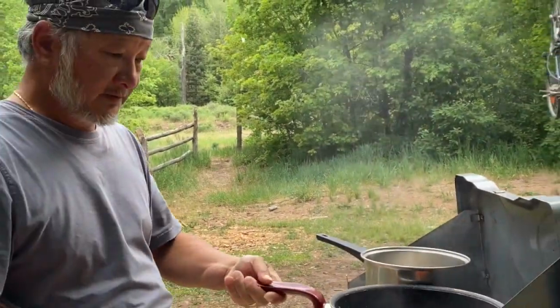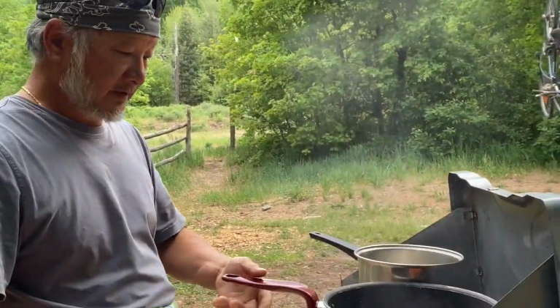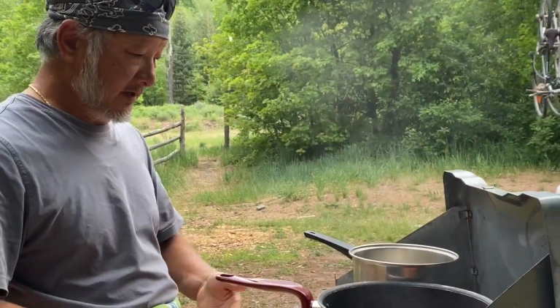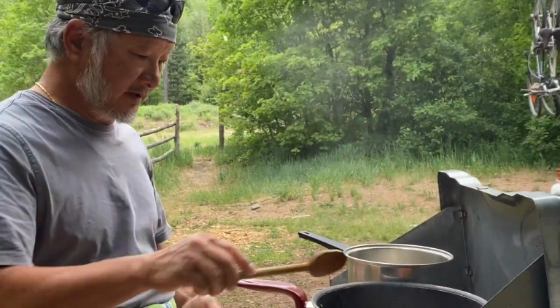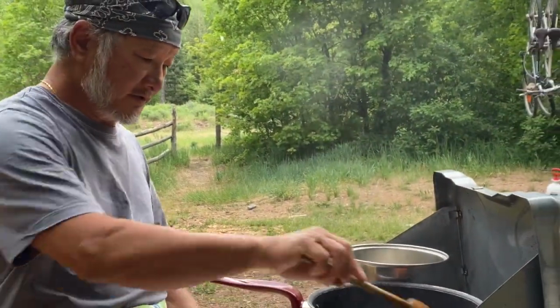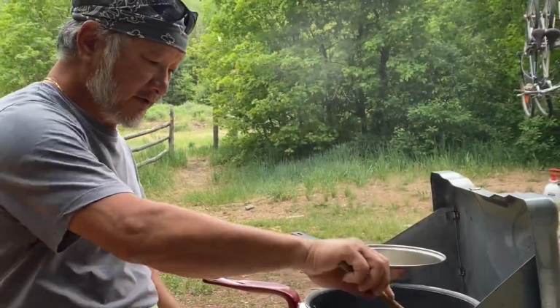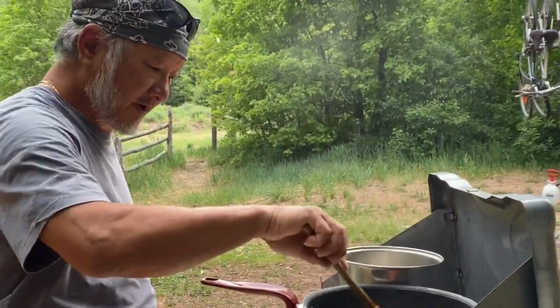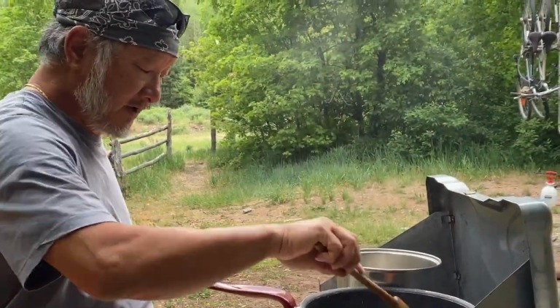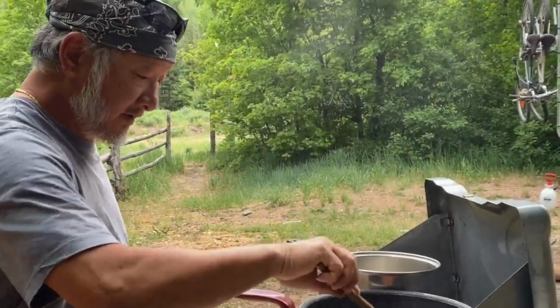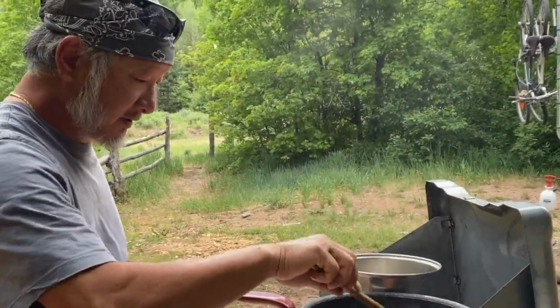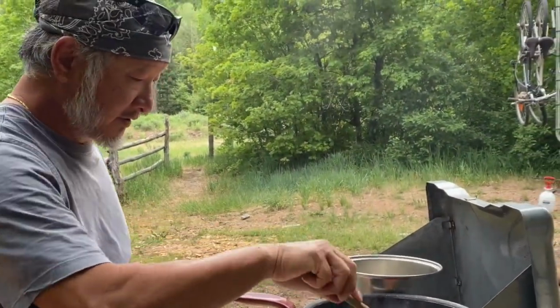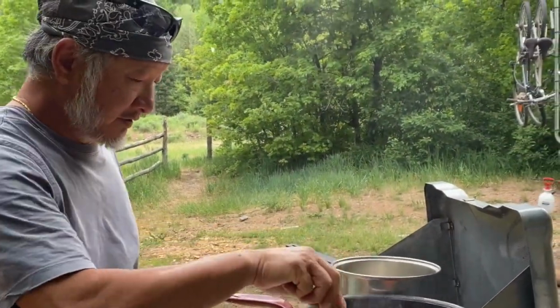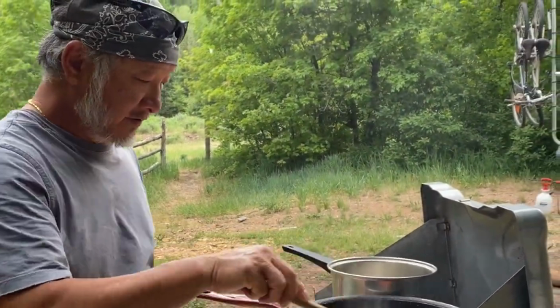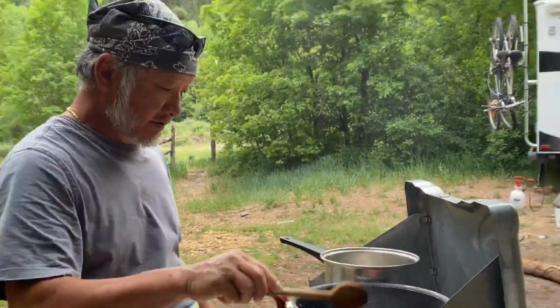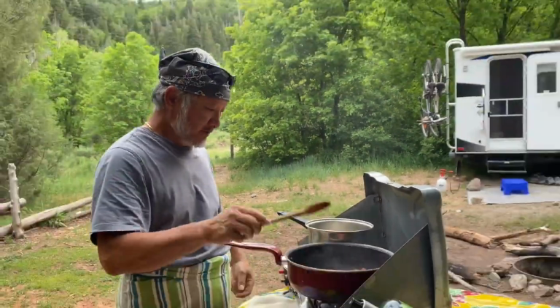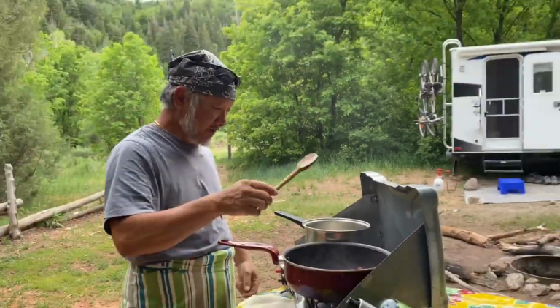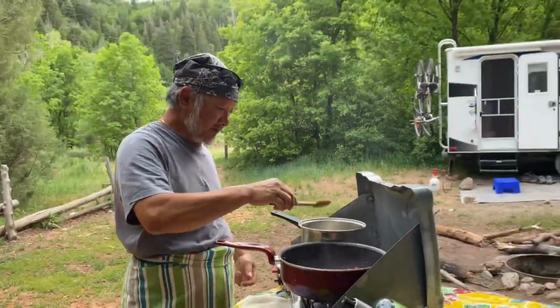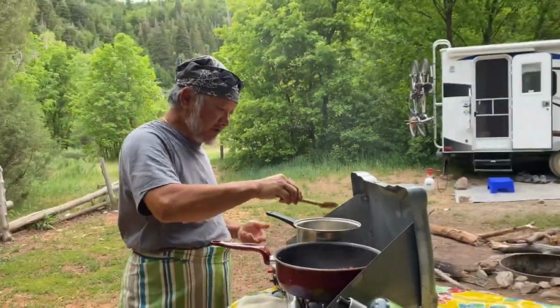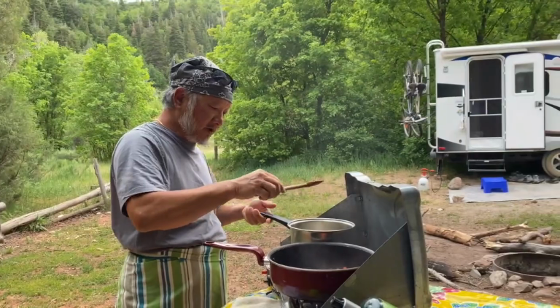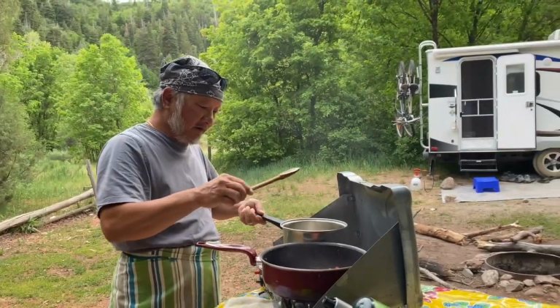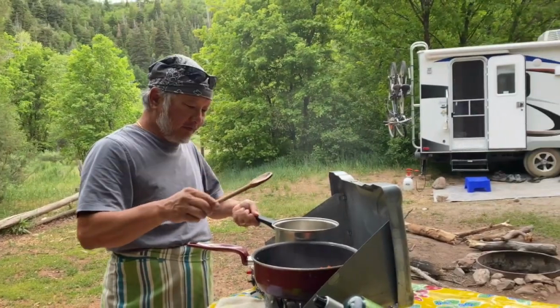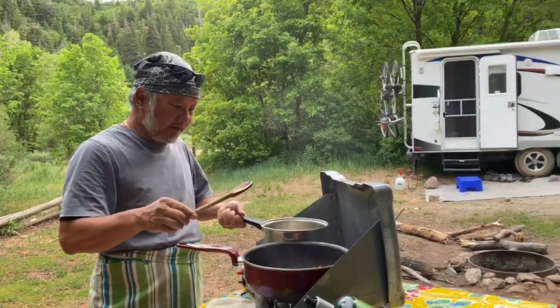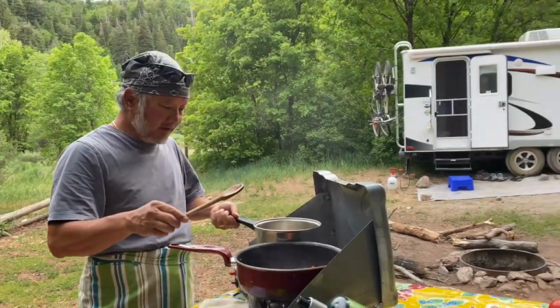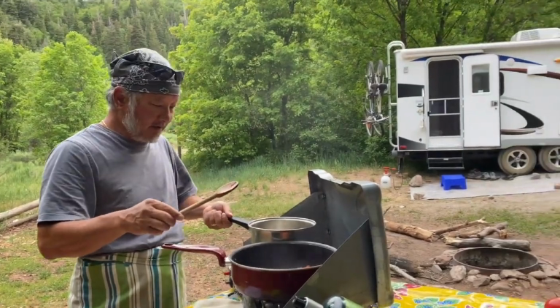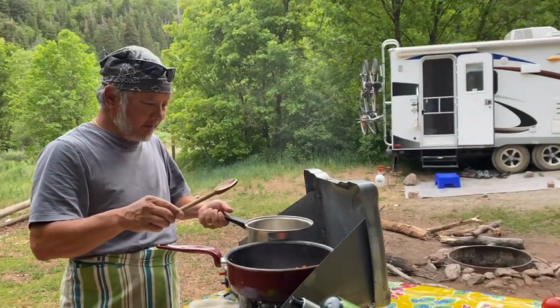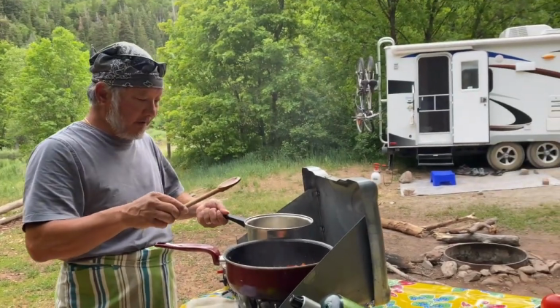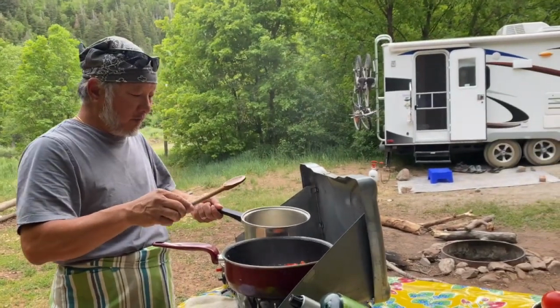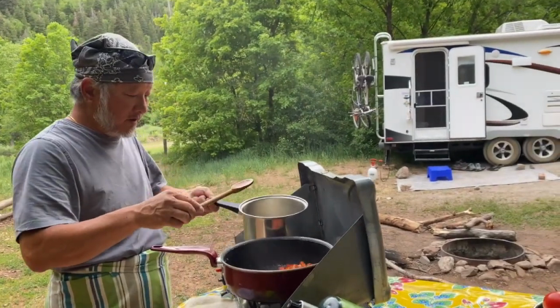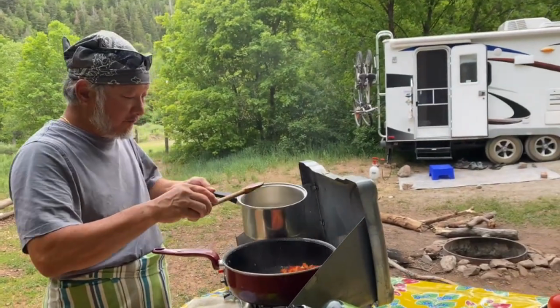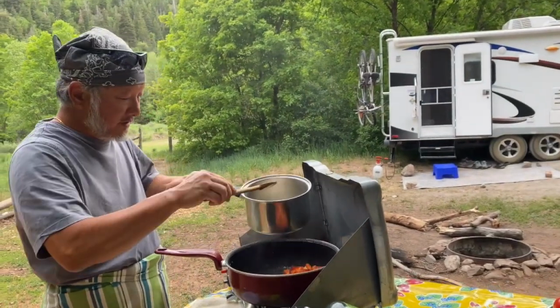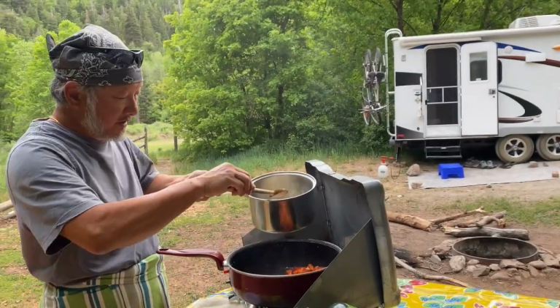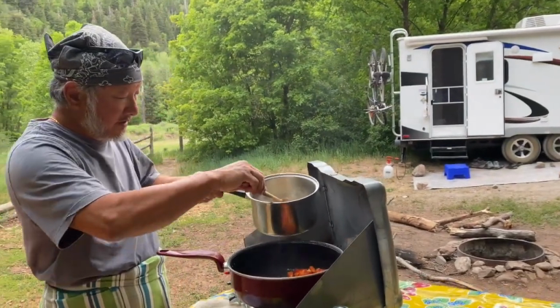As you see, the tomato is getting soft, and we add a little bit of water in here.